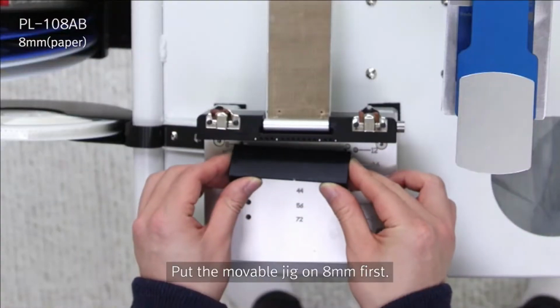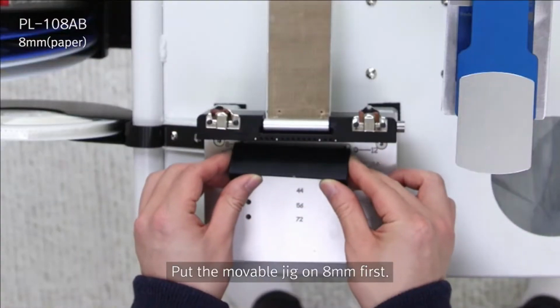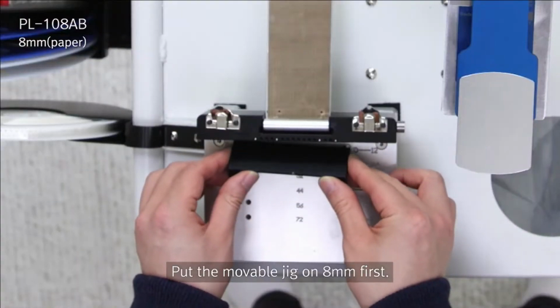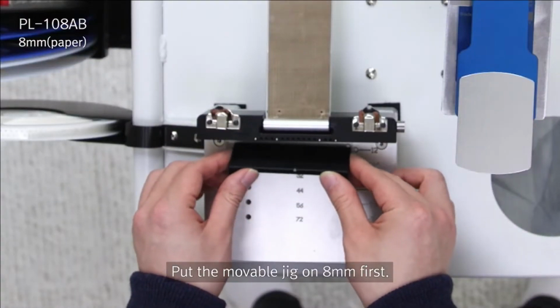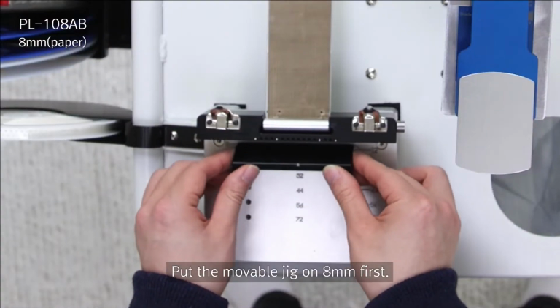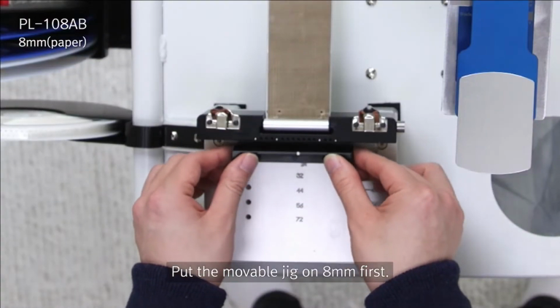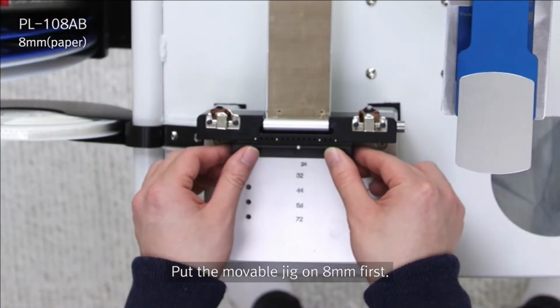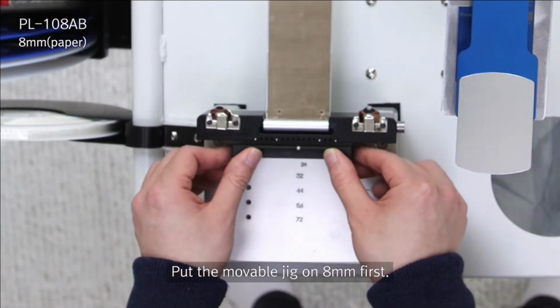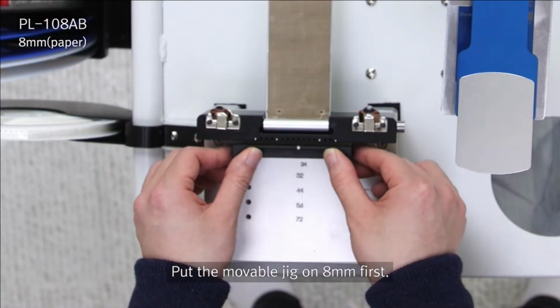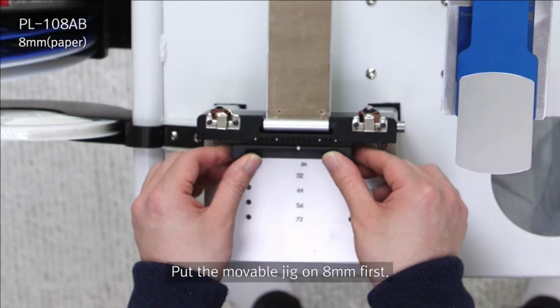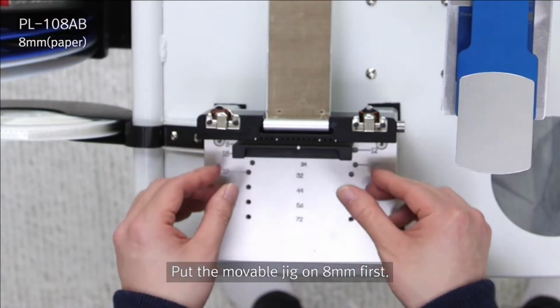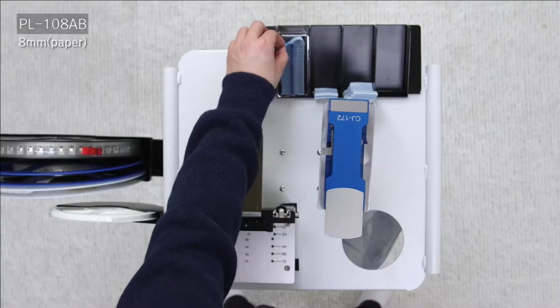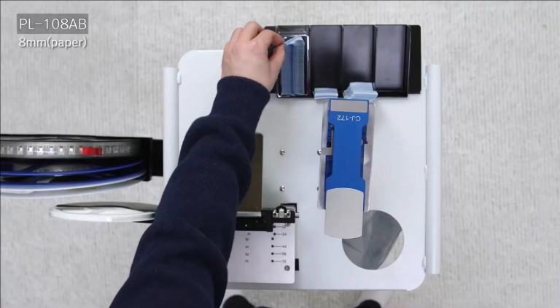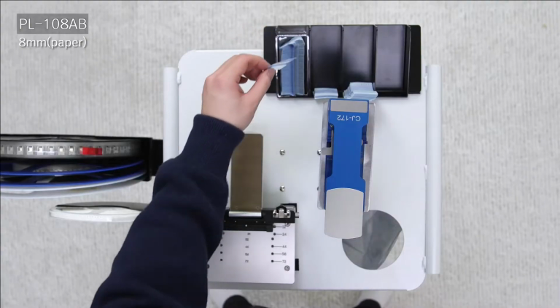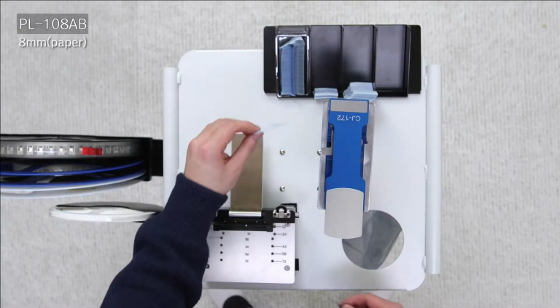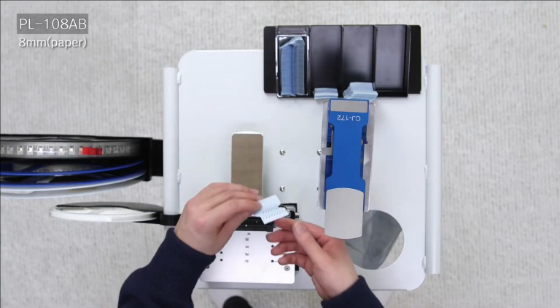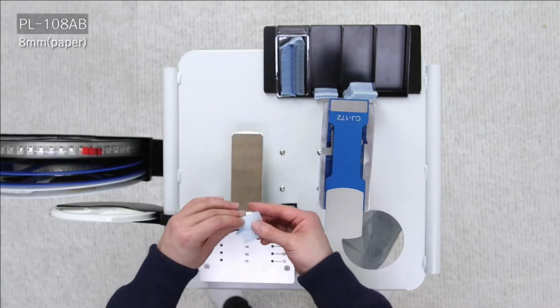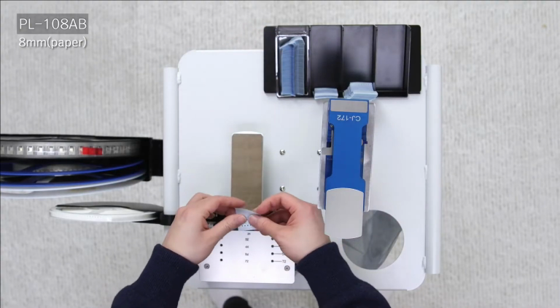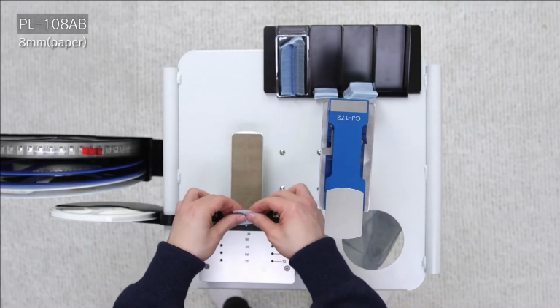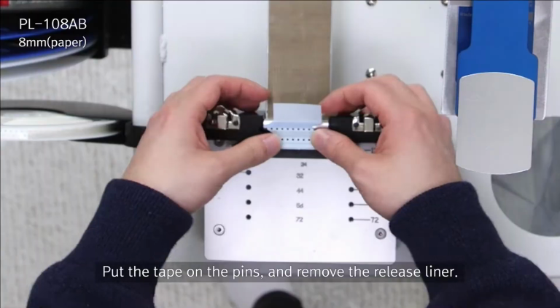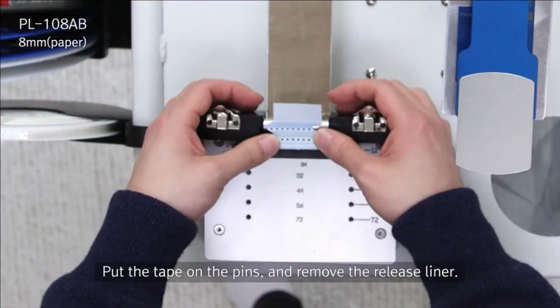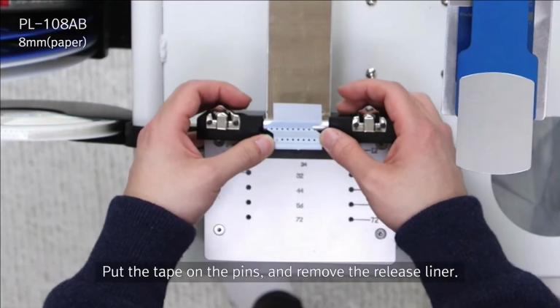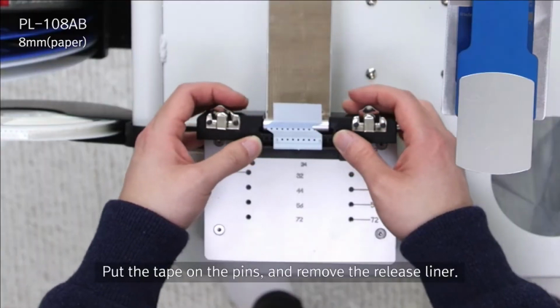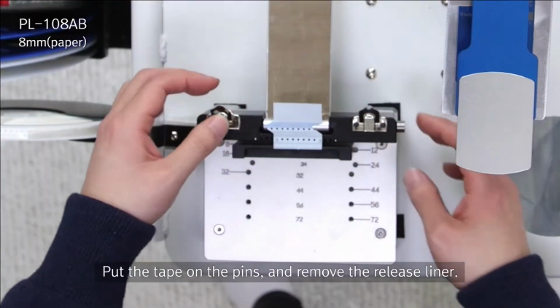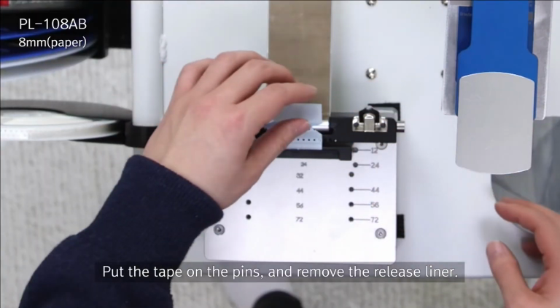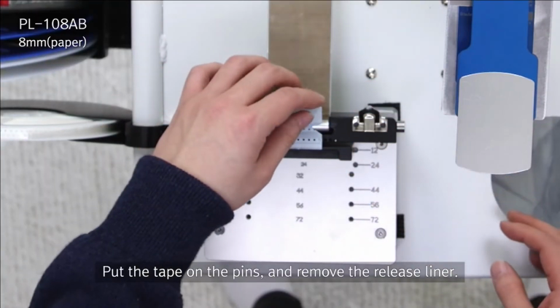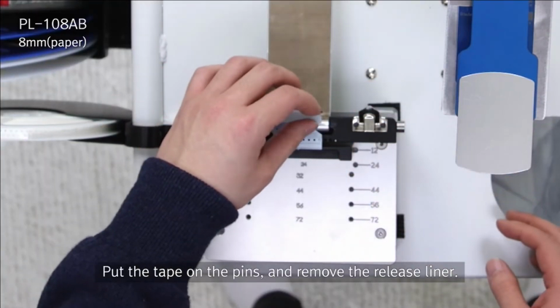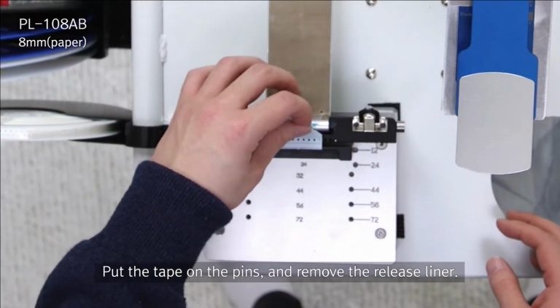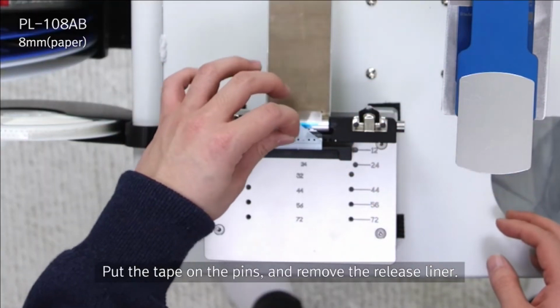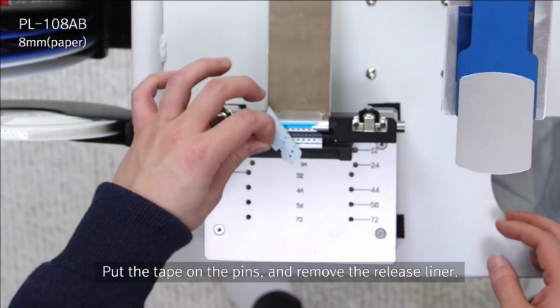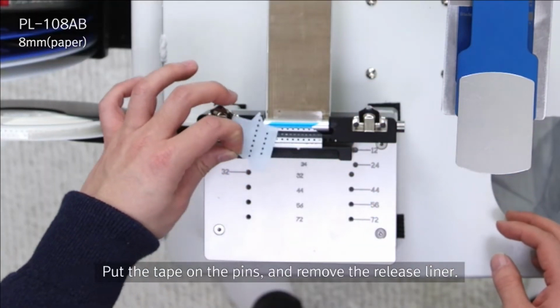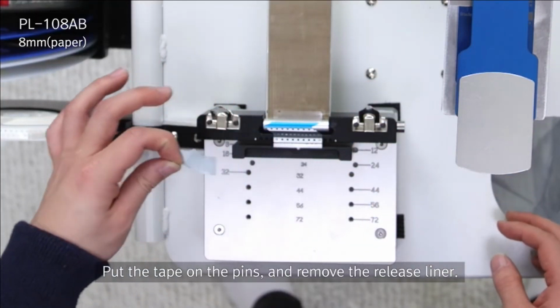The first thing you want to do is locate the outer tape support rail and load the fold-over jig with a splice and remove the protective tape.